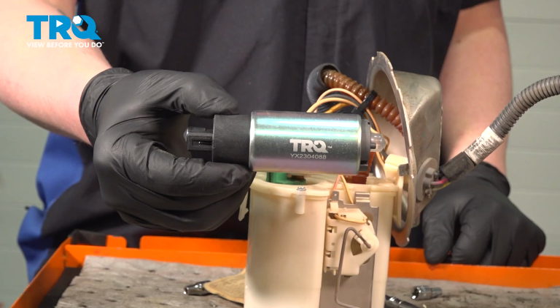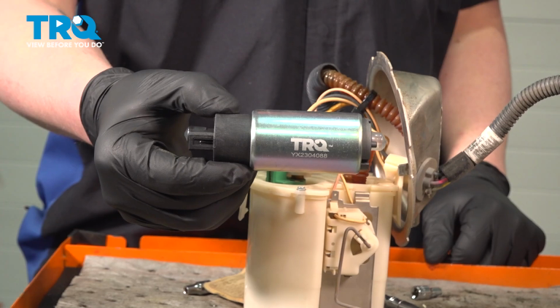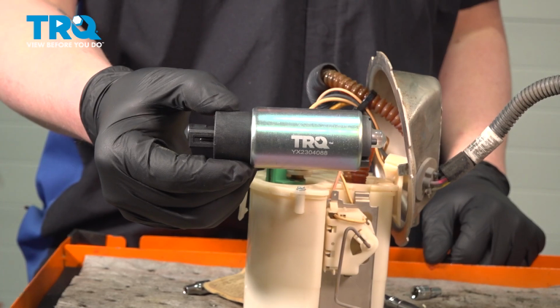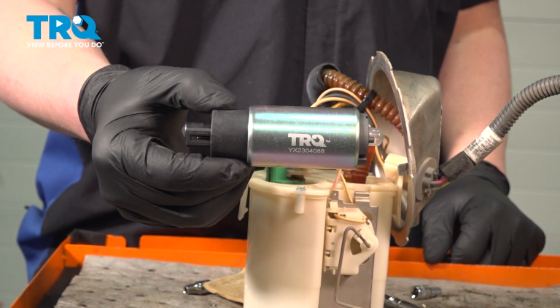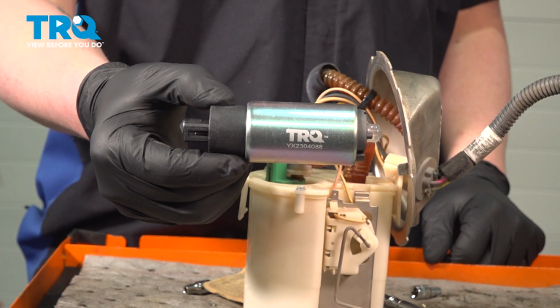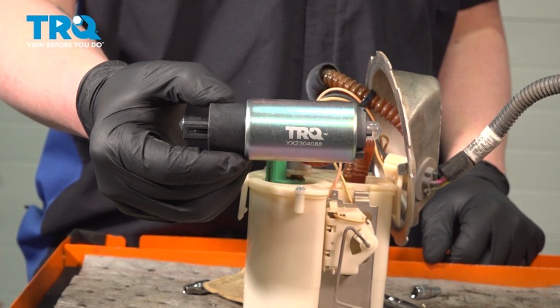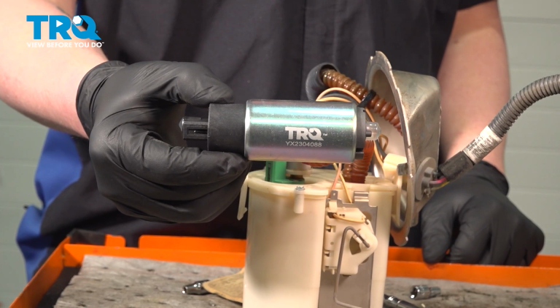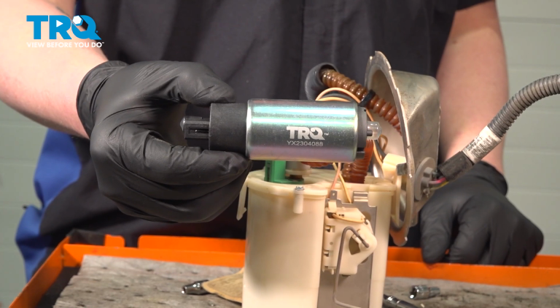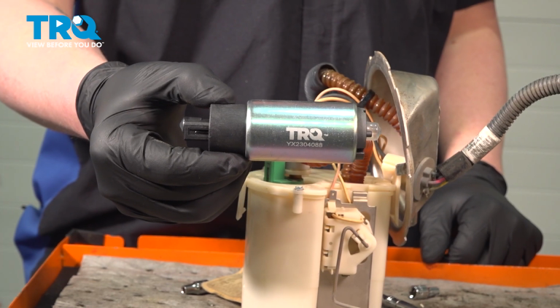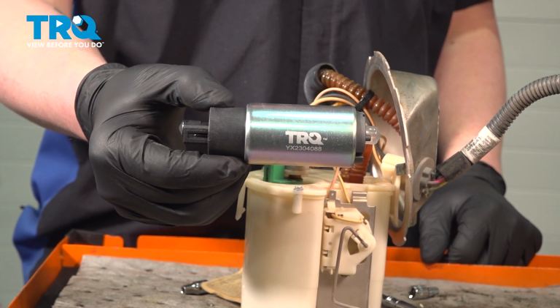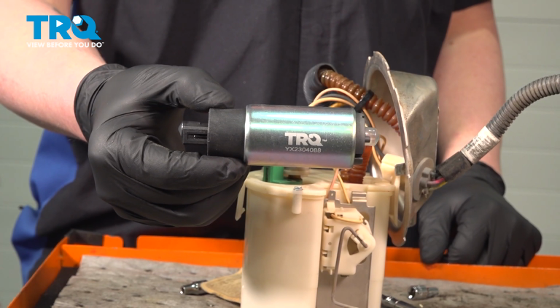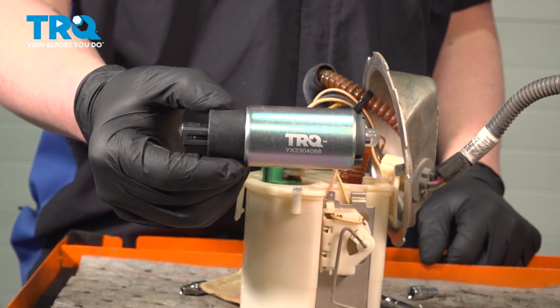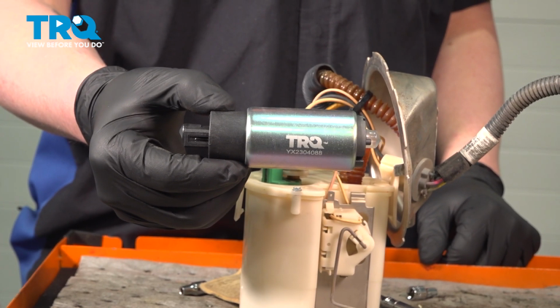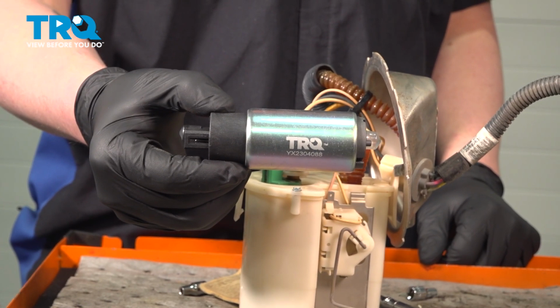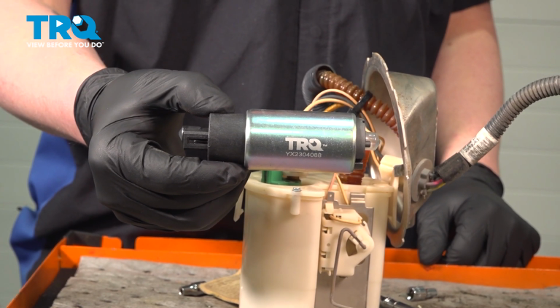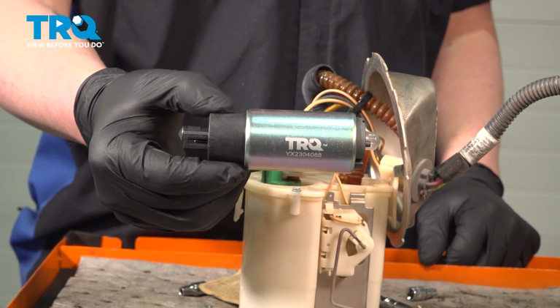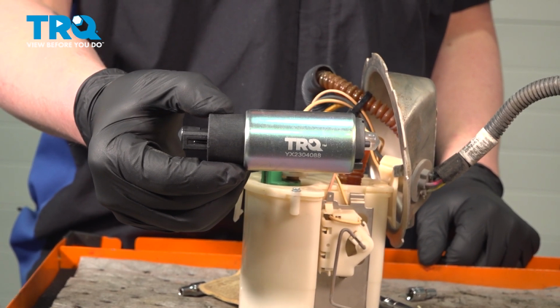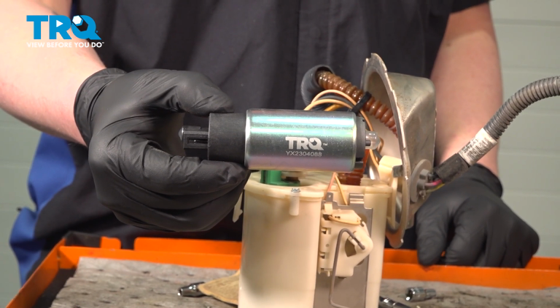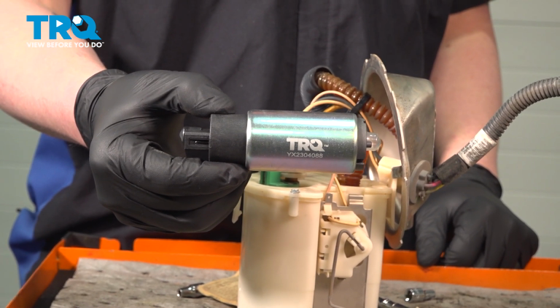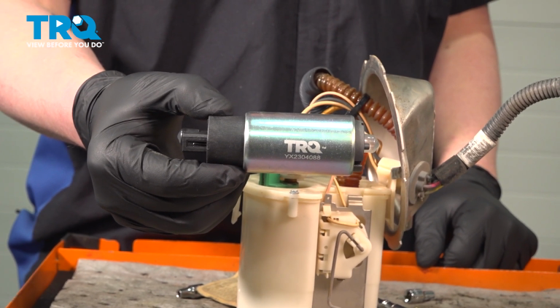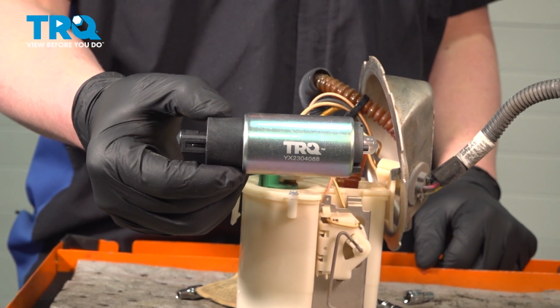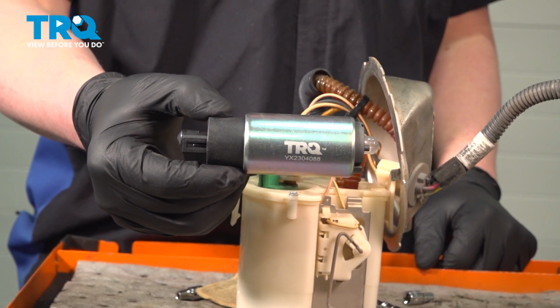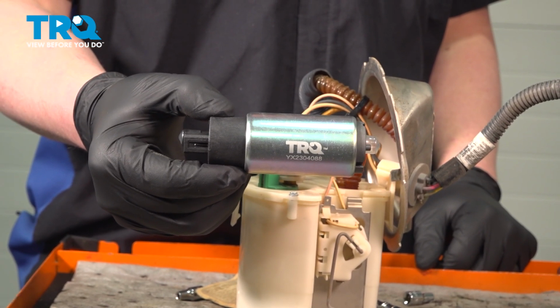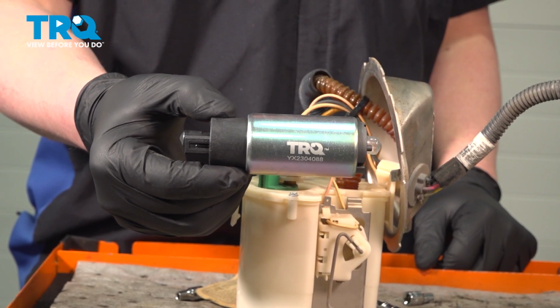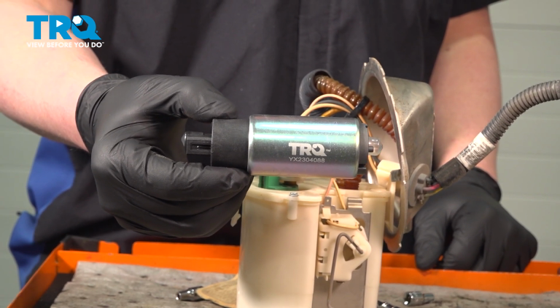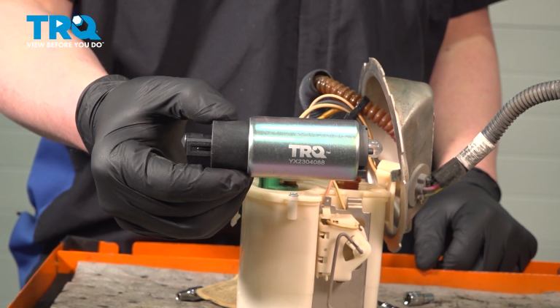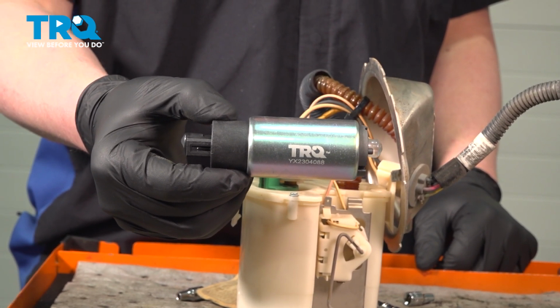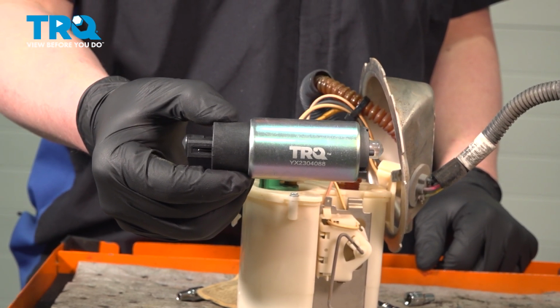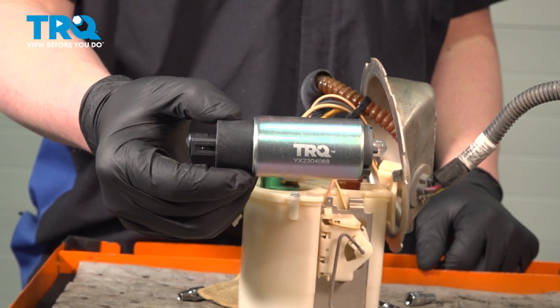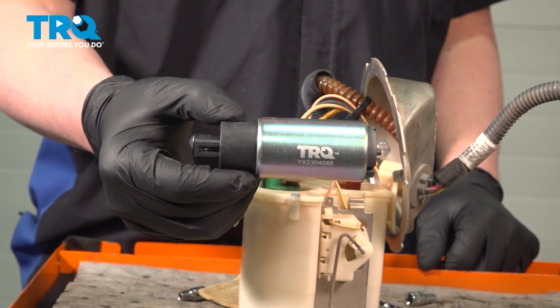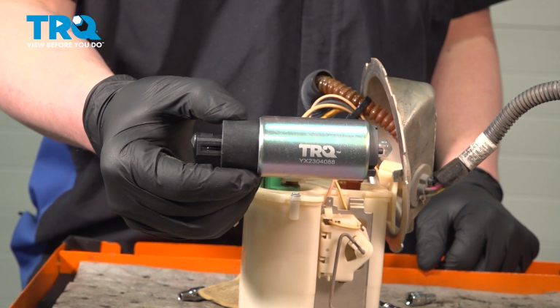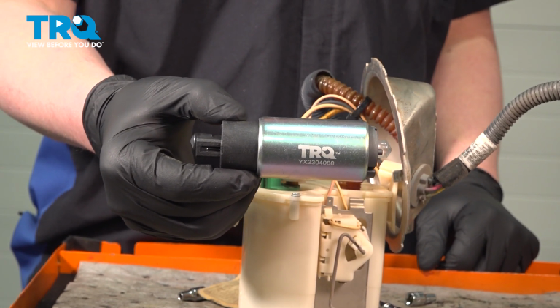In this video, we're gonna show you how to replace the electric fuel pump on your Ford Focus. Let's get started.